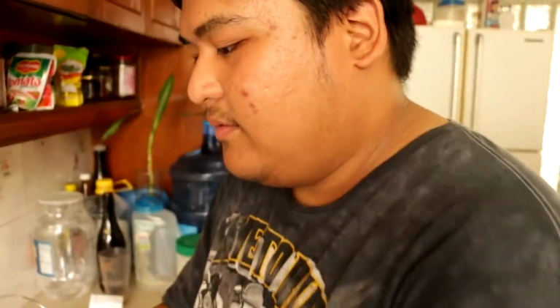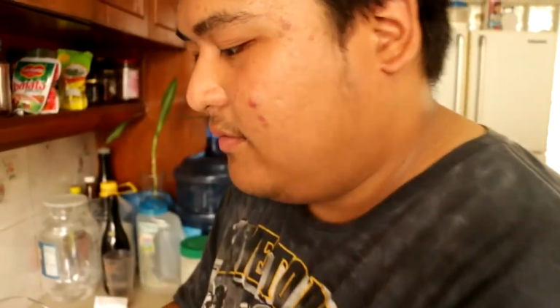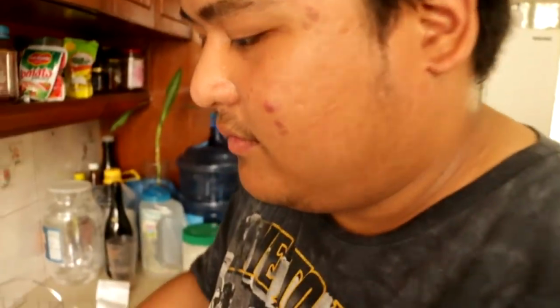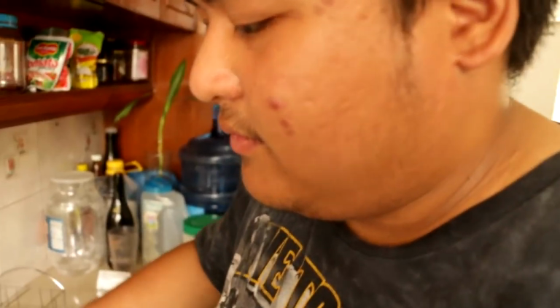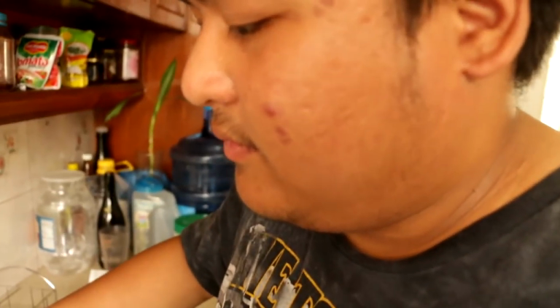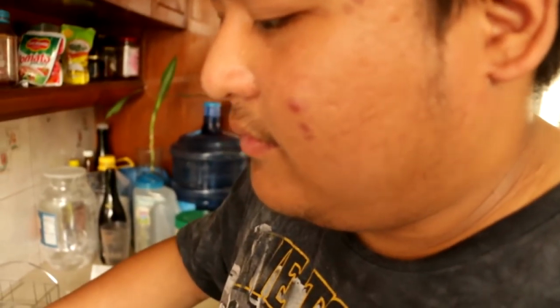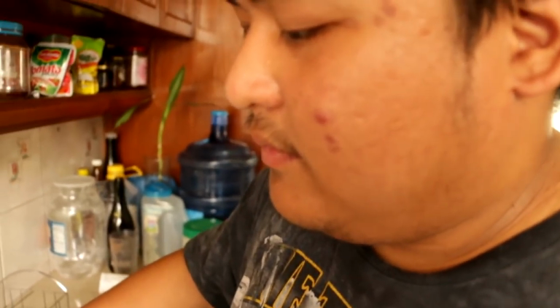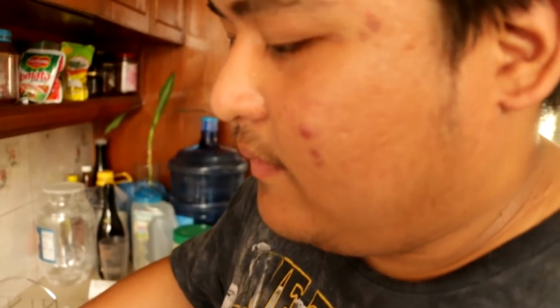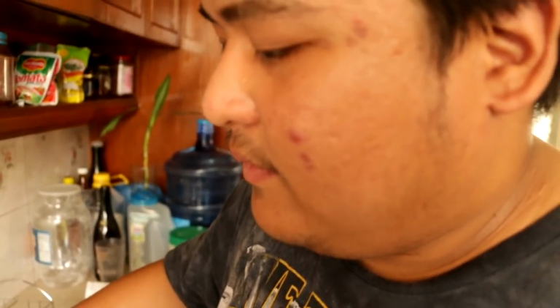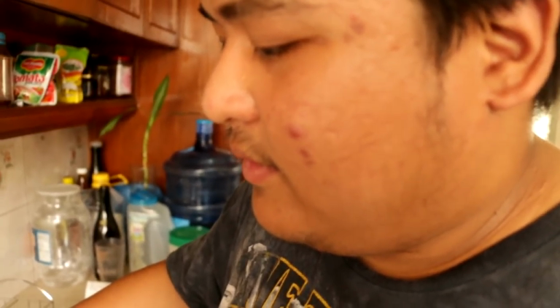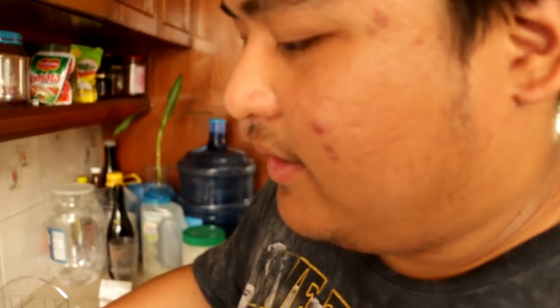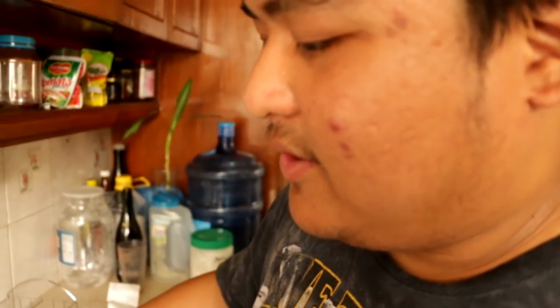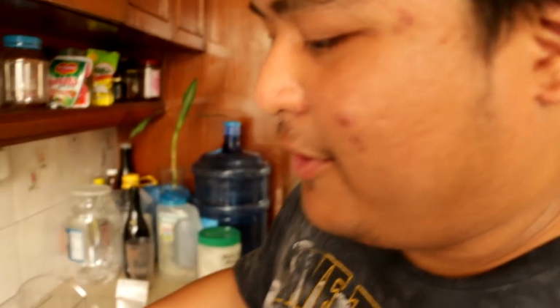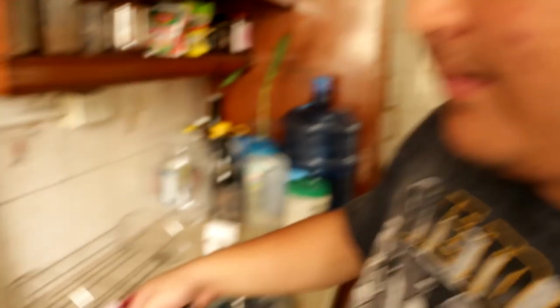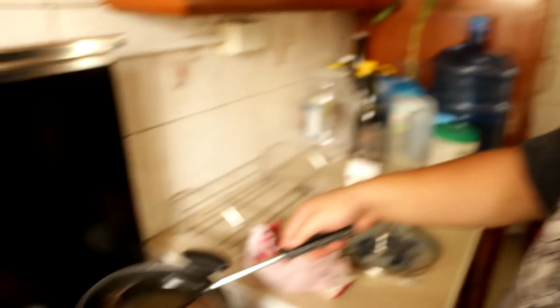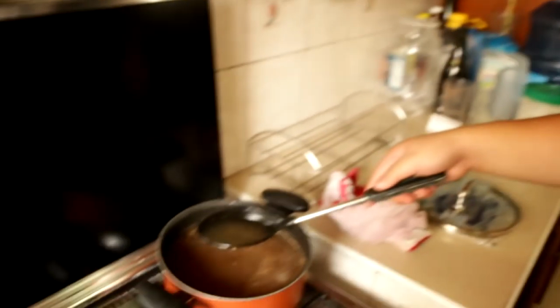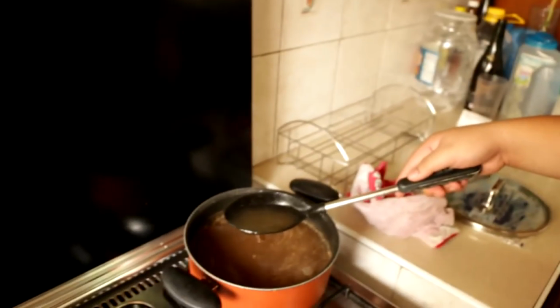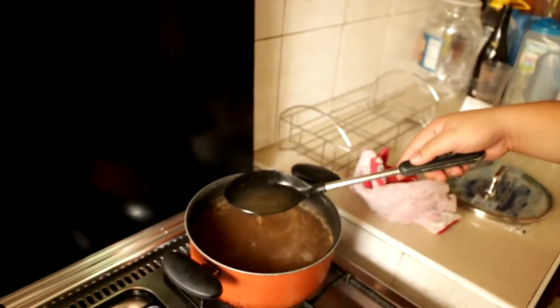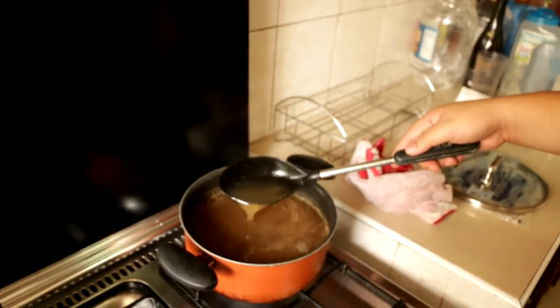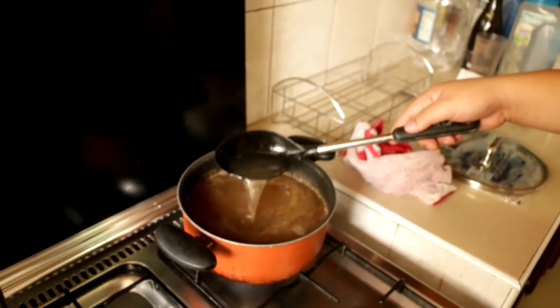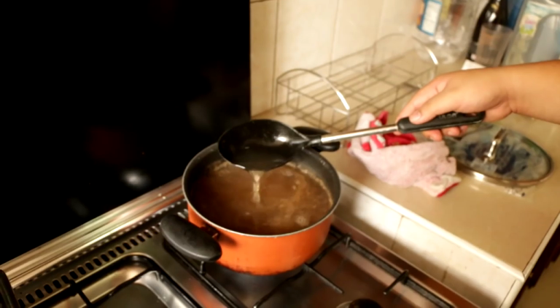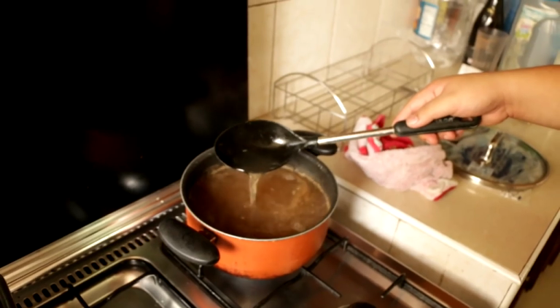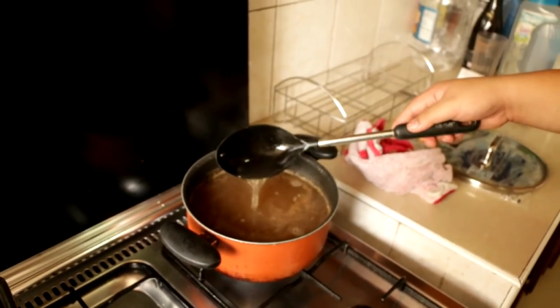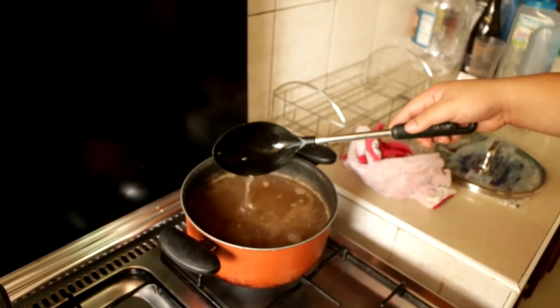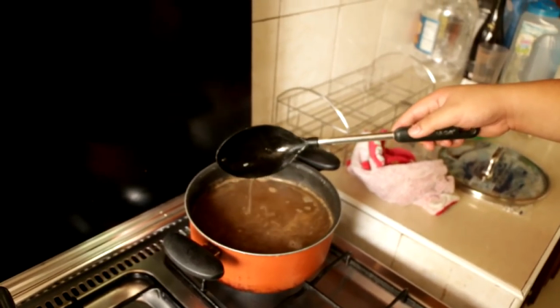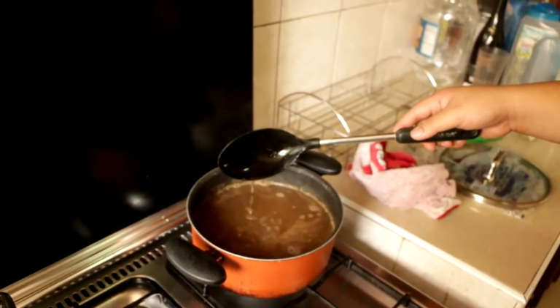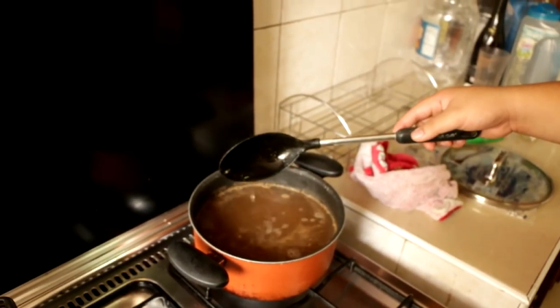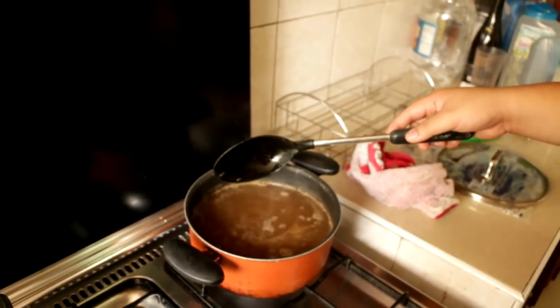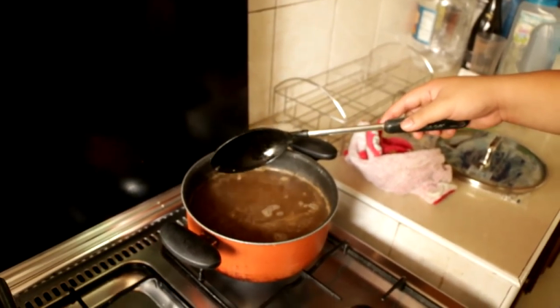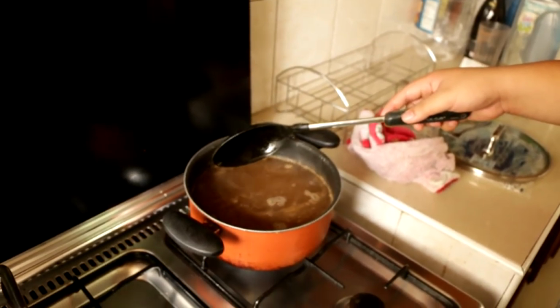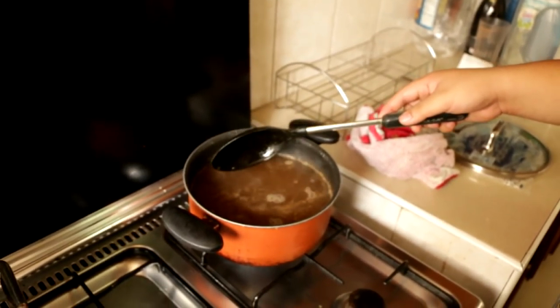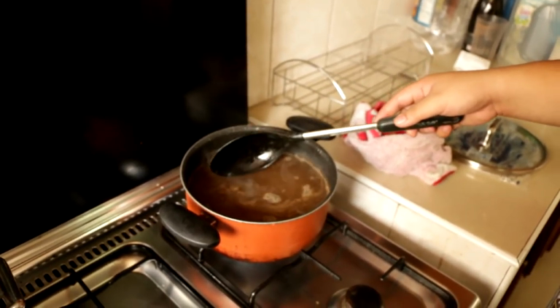Raj, how's the soup? I think it's going badly. I mean, look at that — it looks like water.